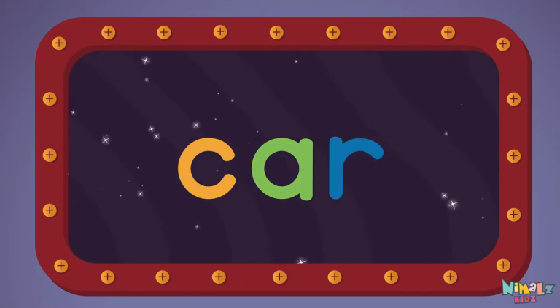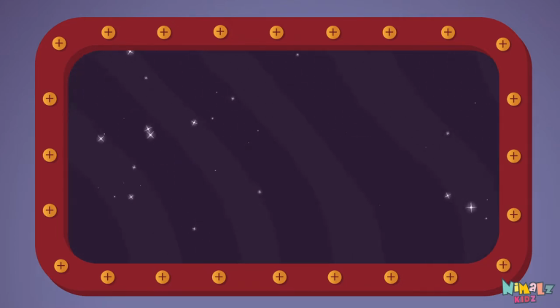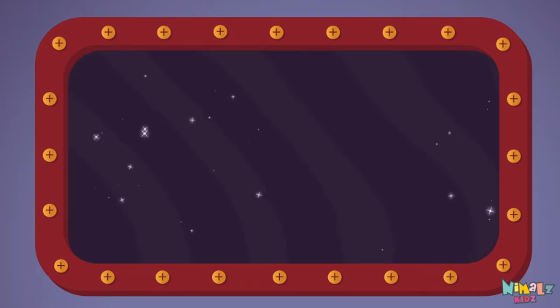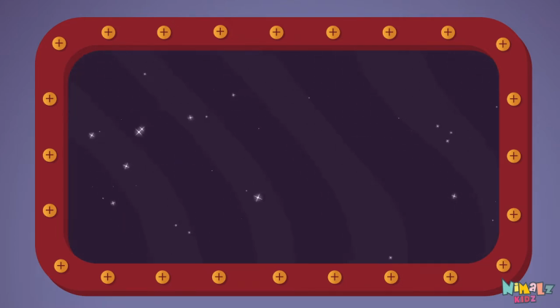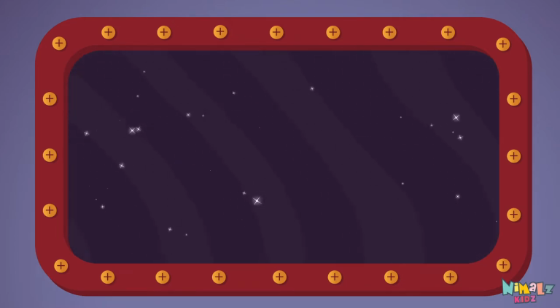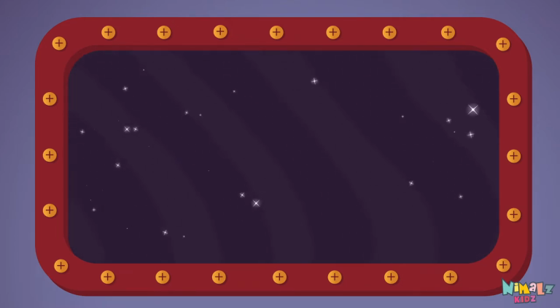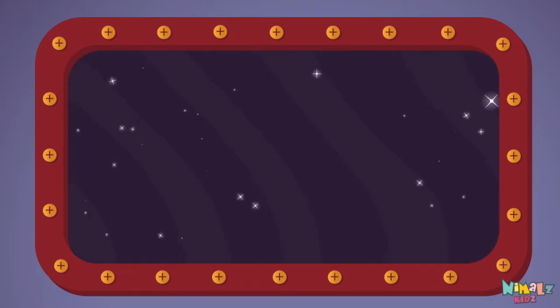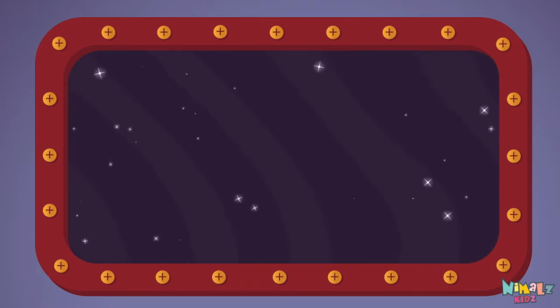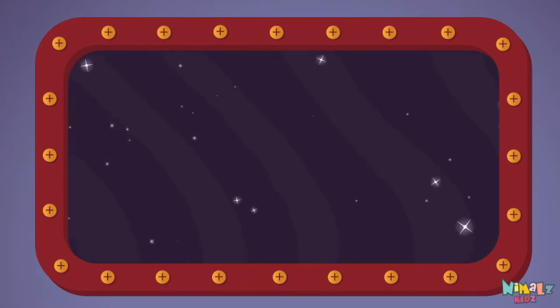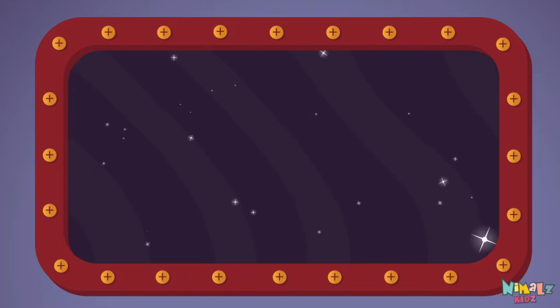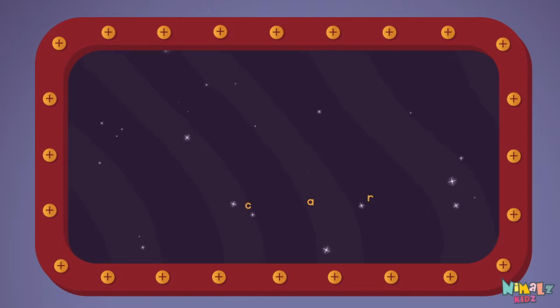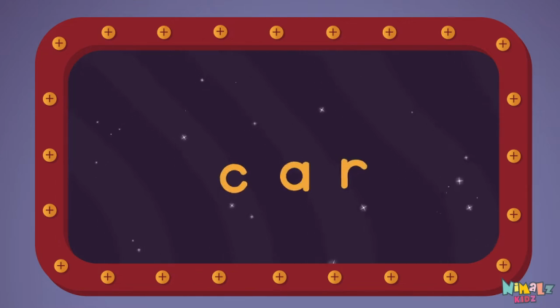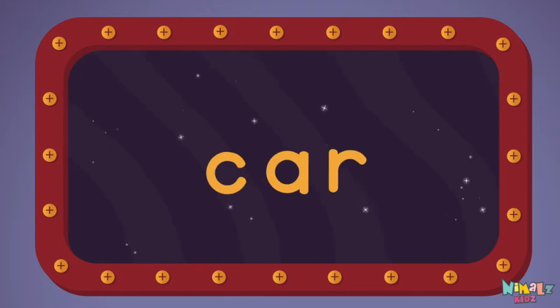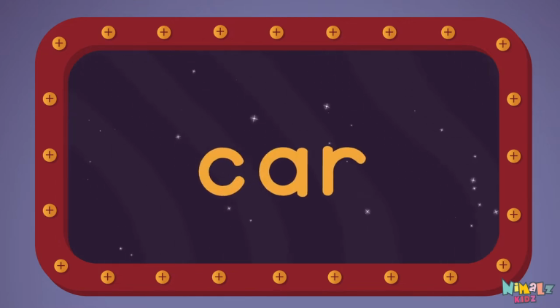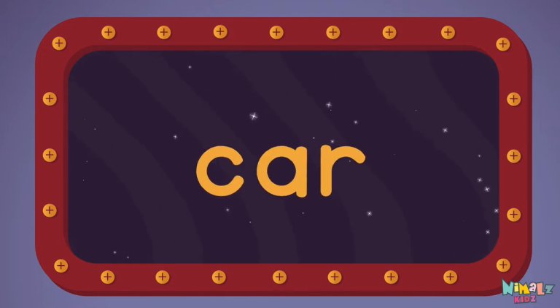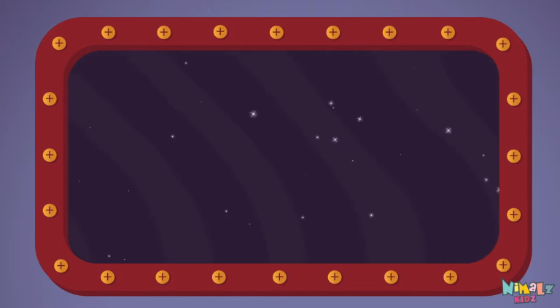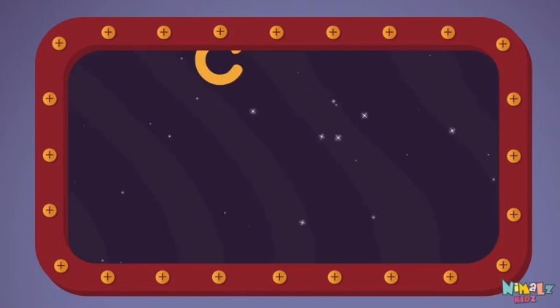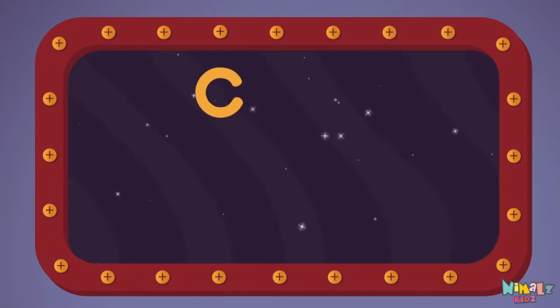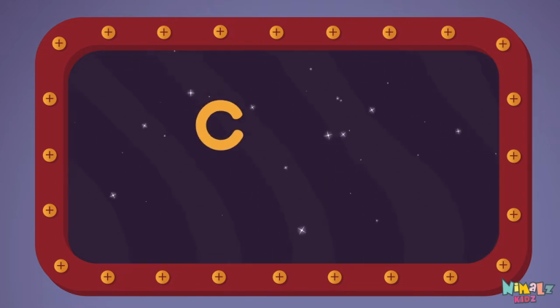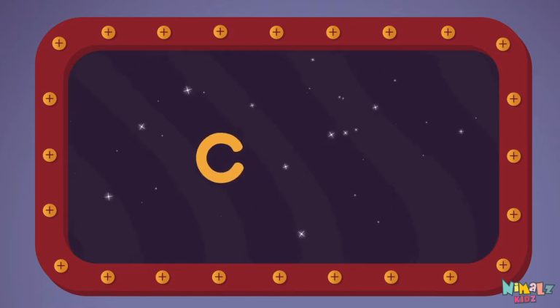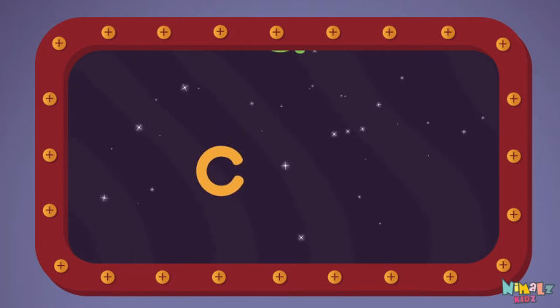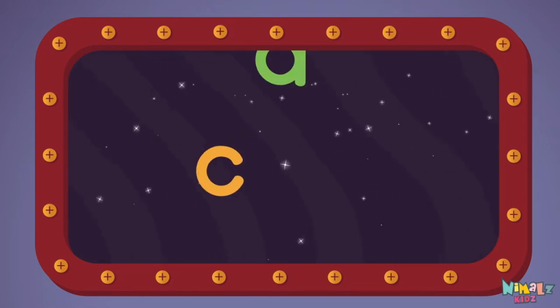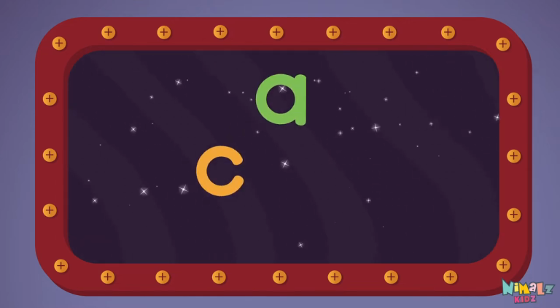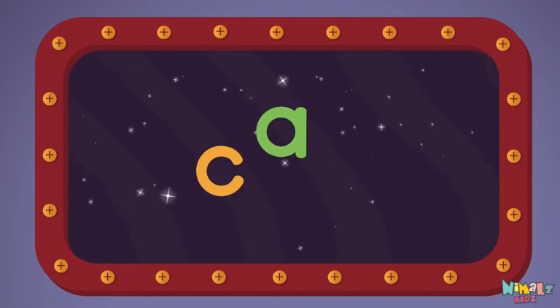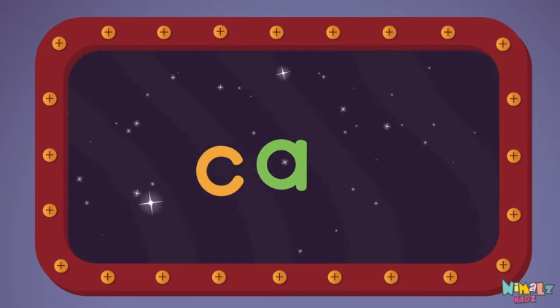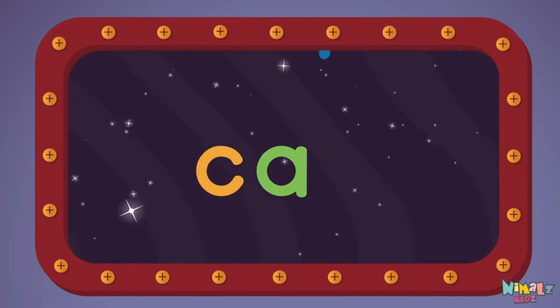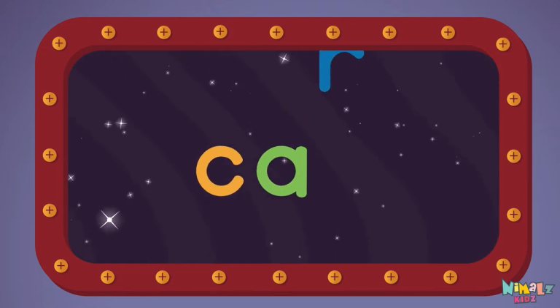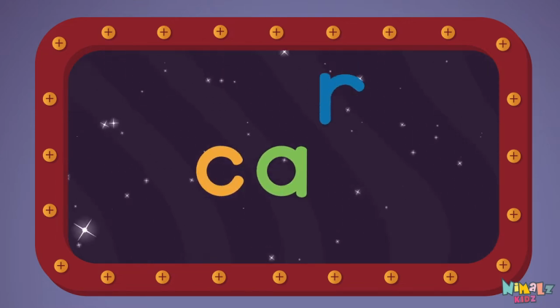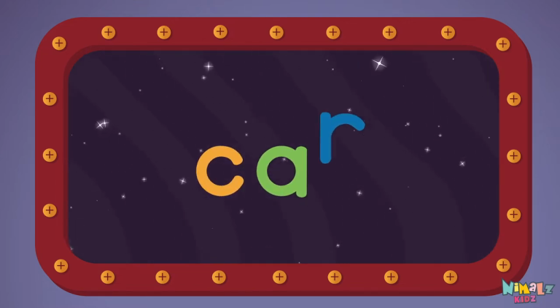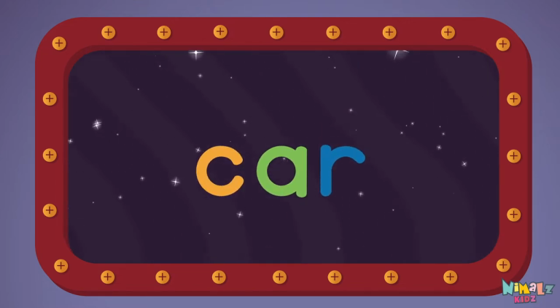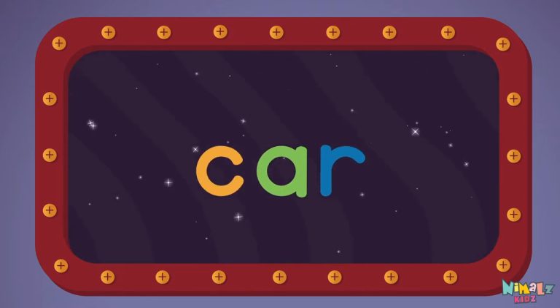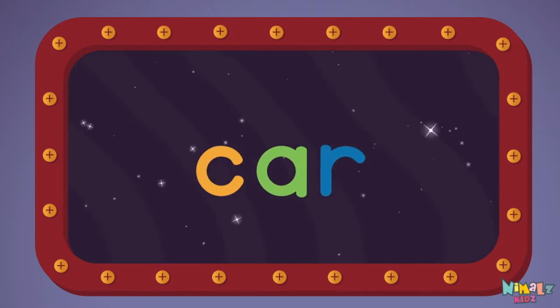Let's read it with a whisper! Car! C-A-R,